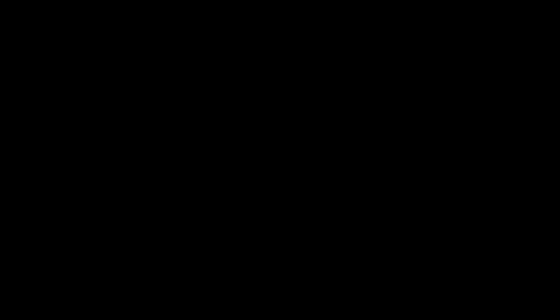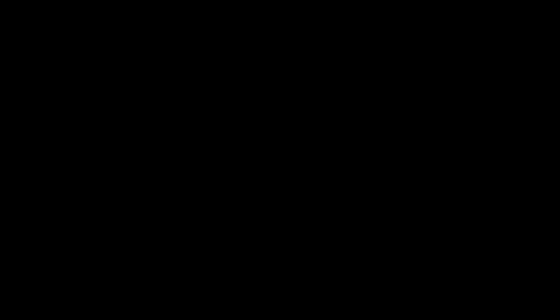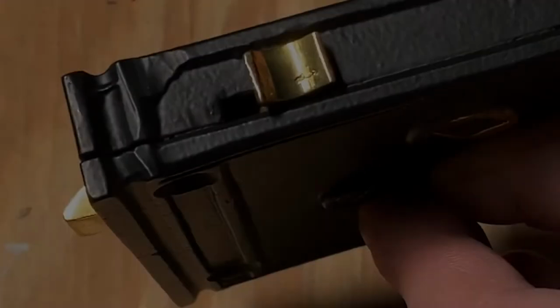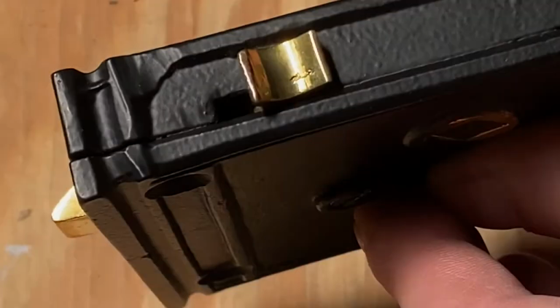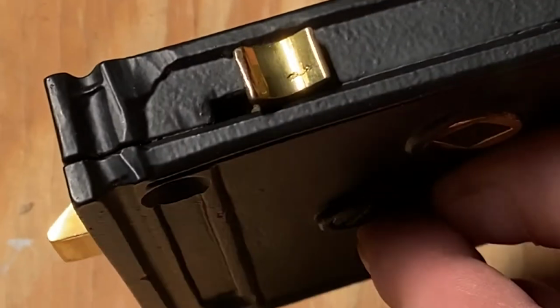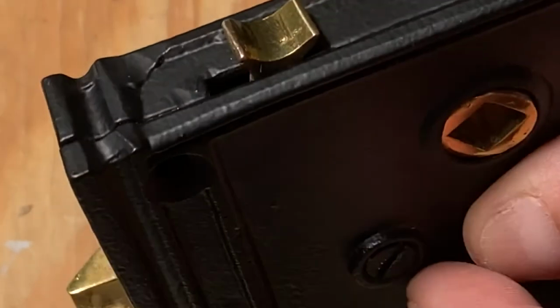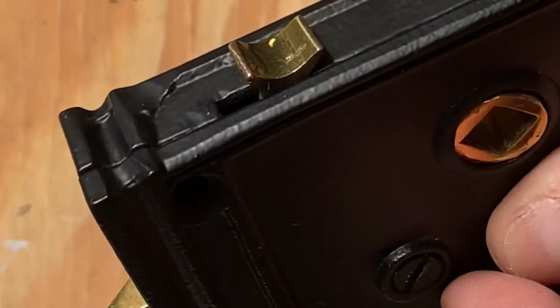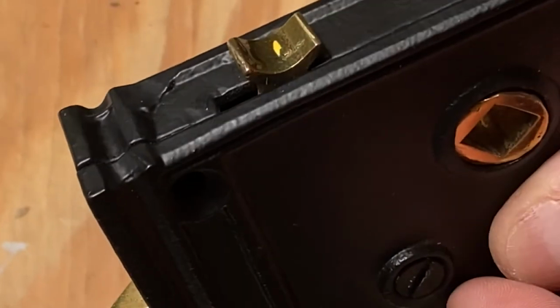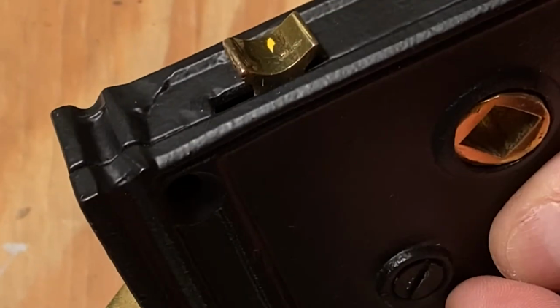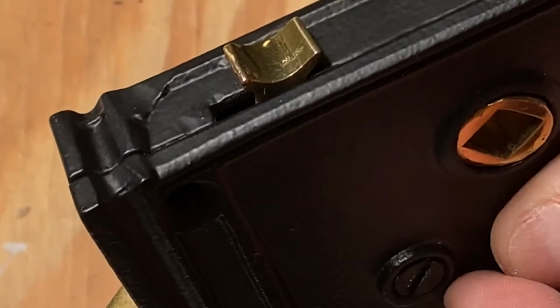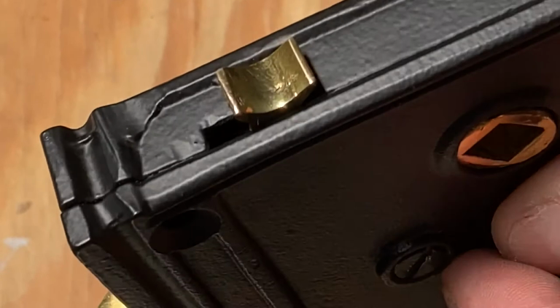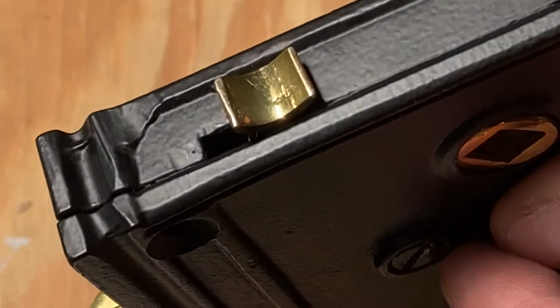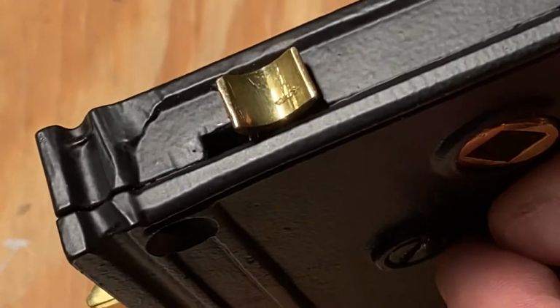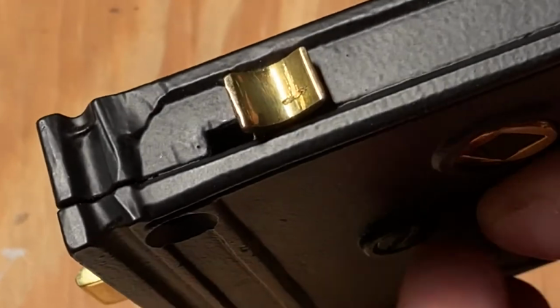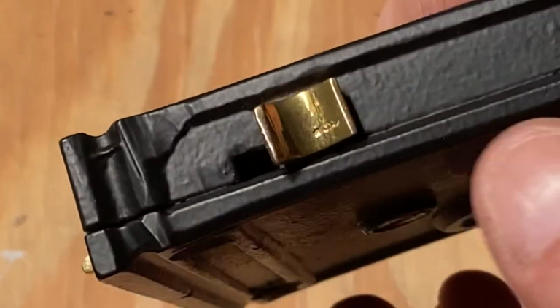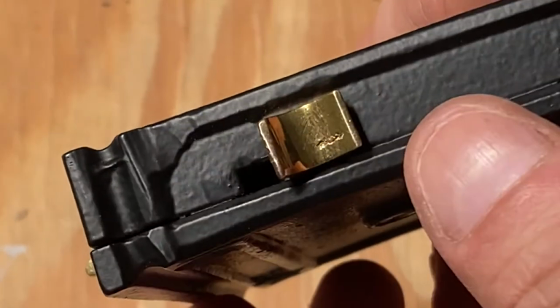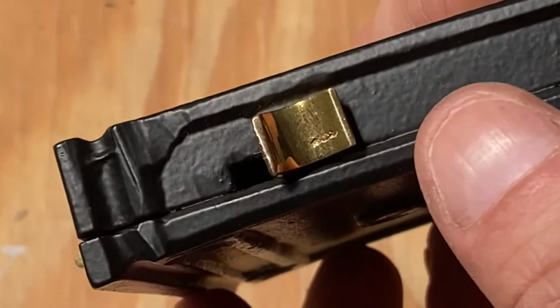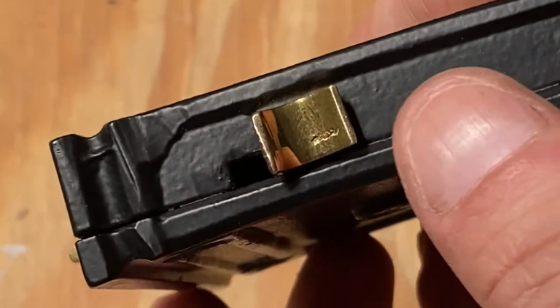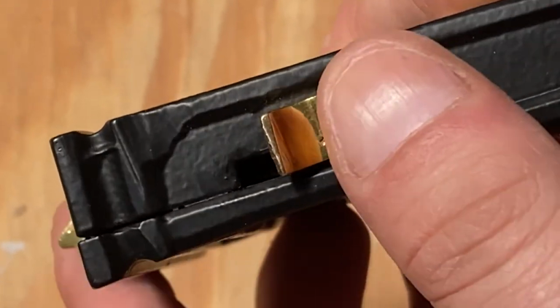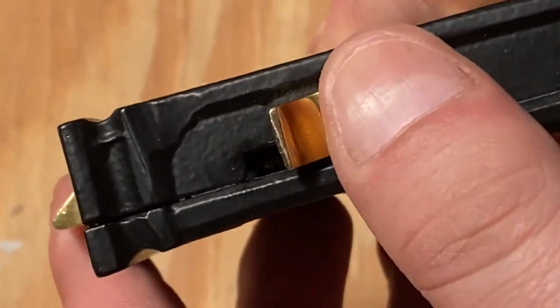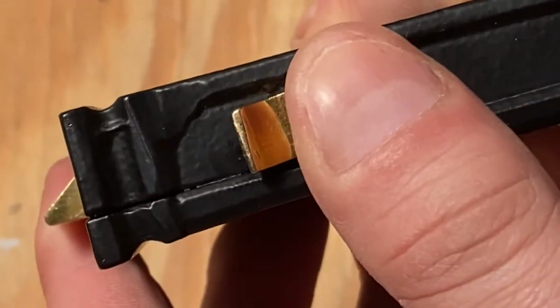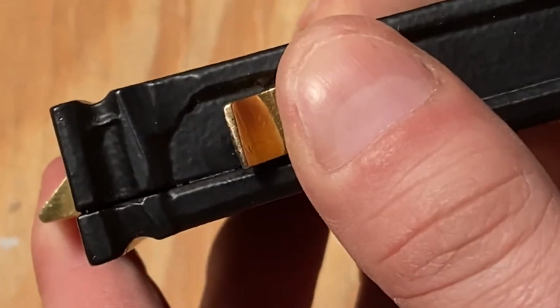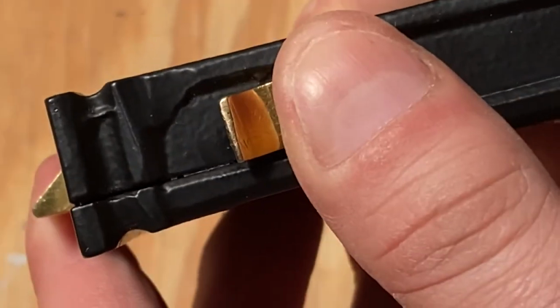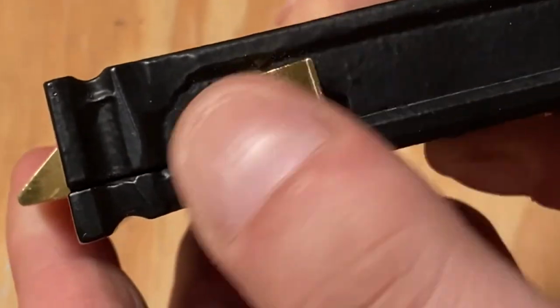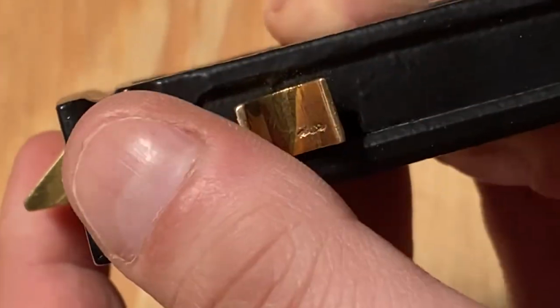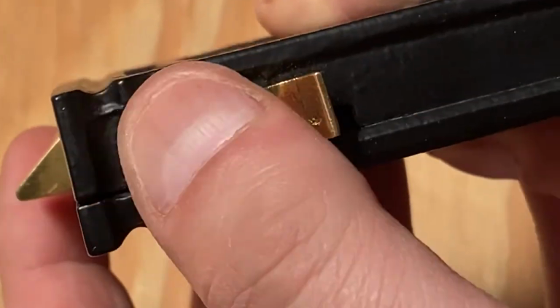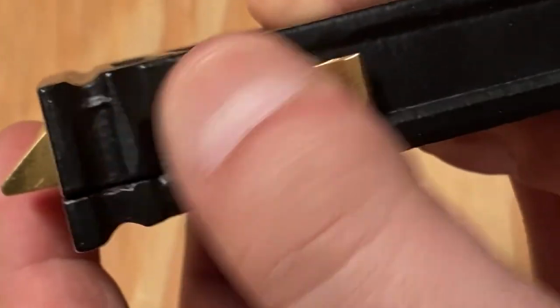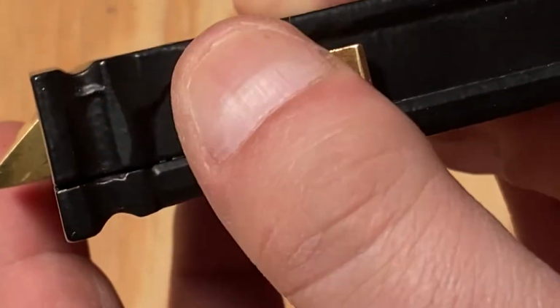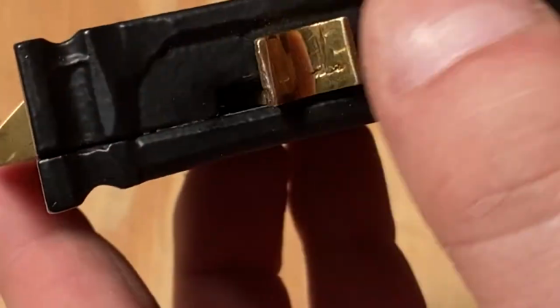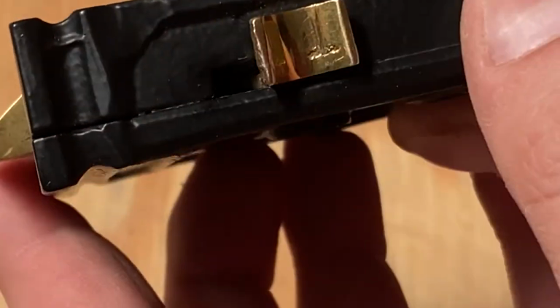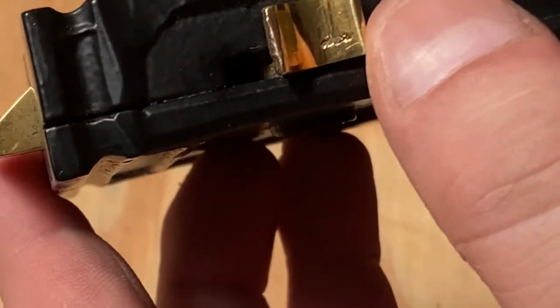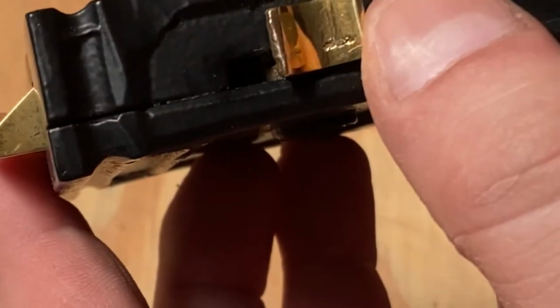Despite altering the interior of your rimlock, the locking mechanism should remain the same after reversal.